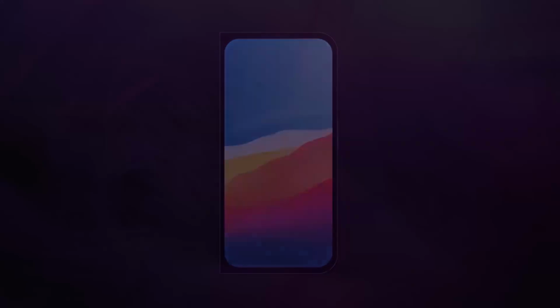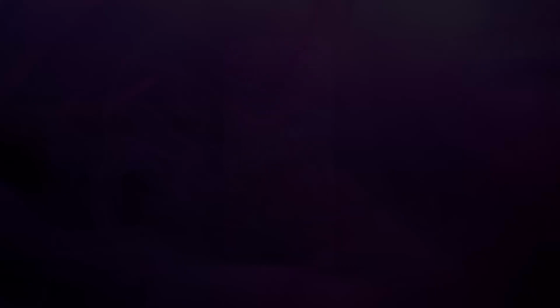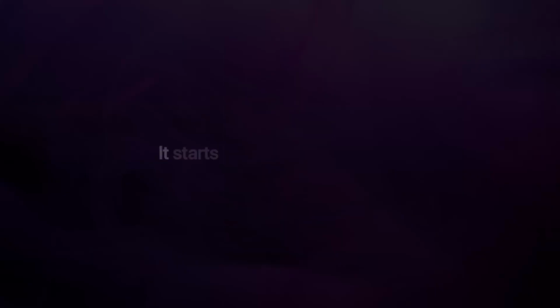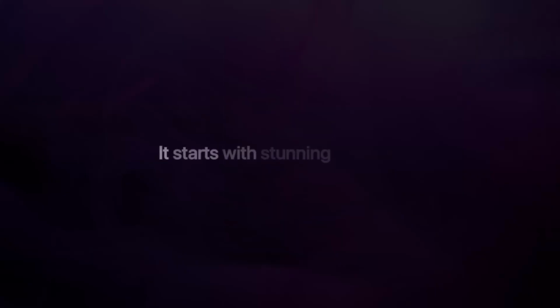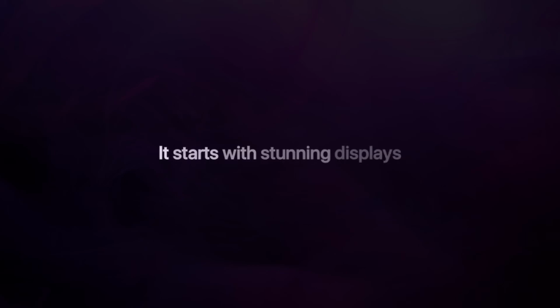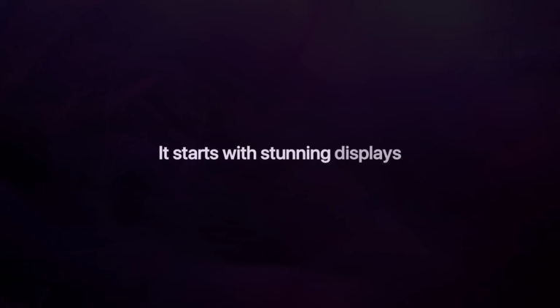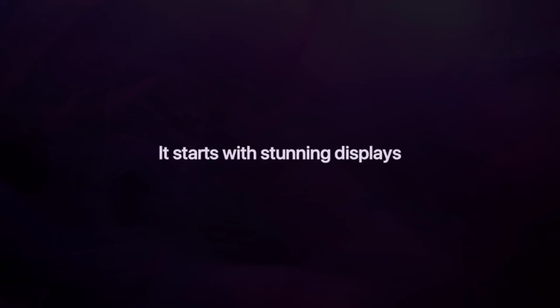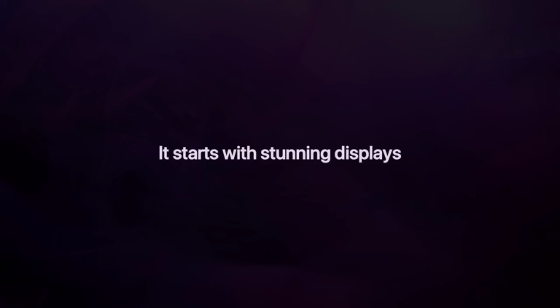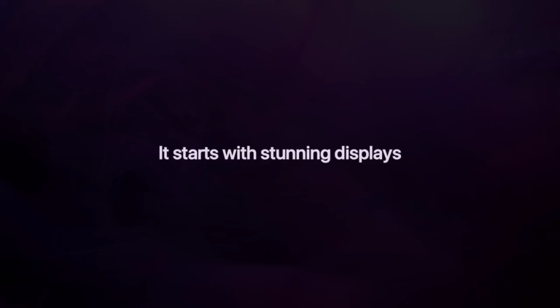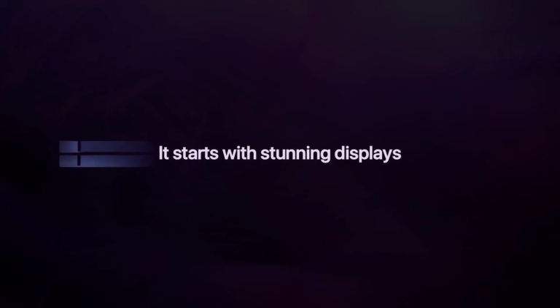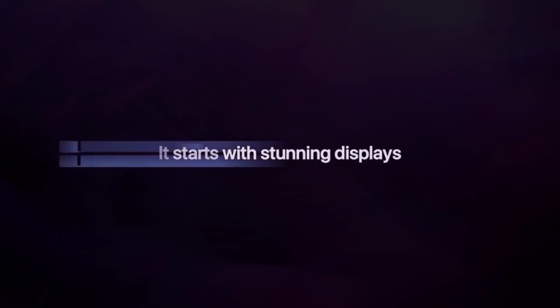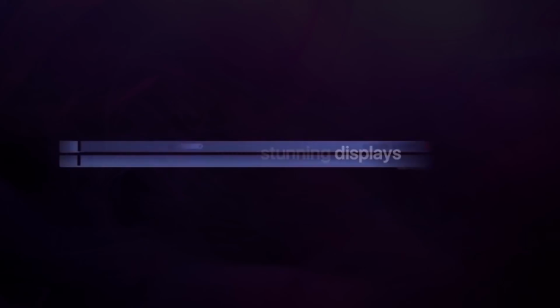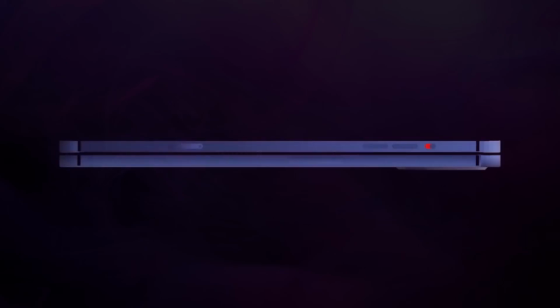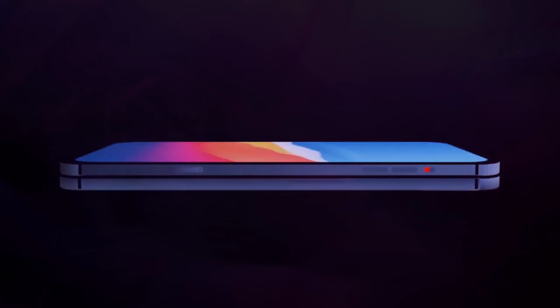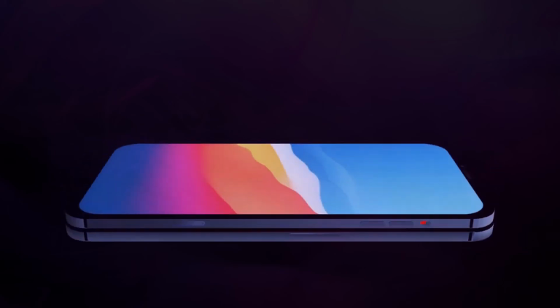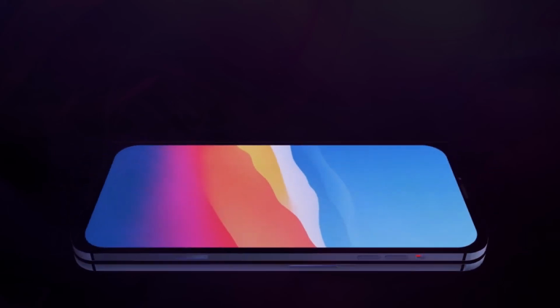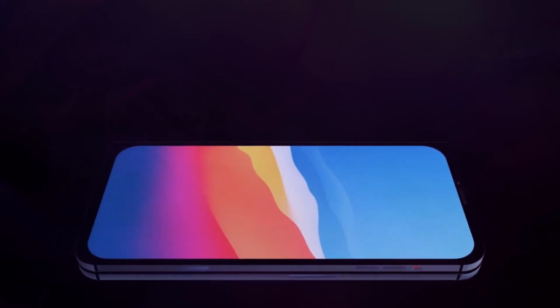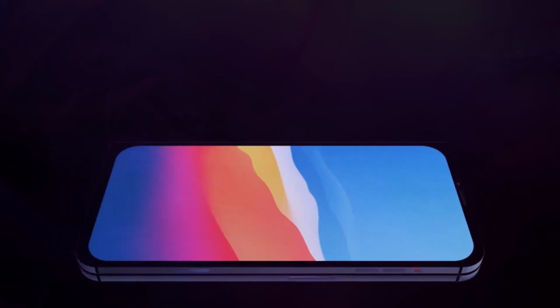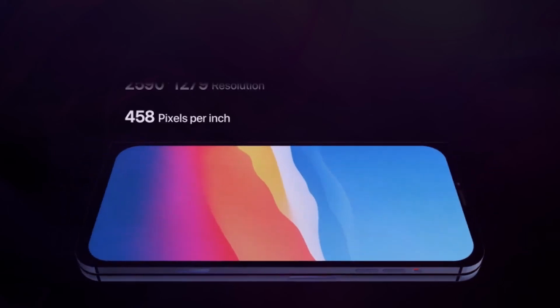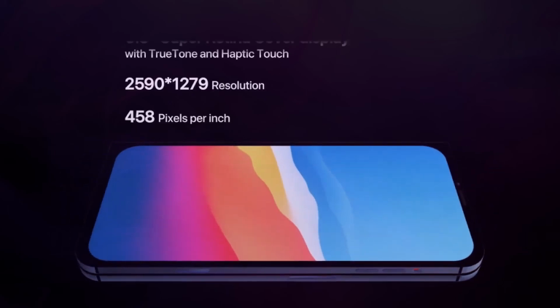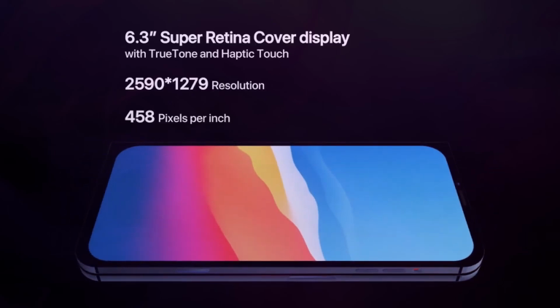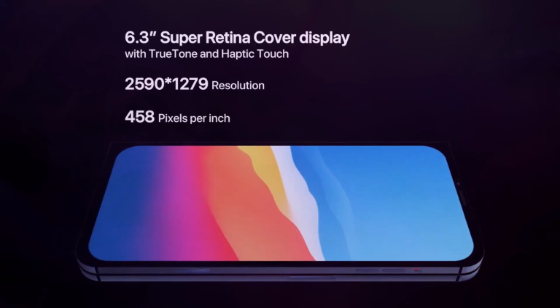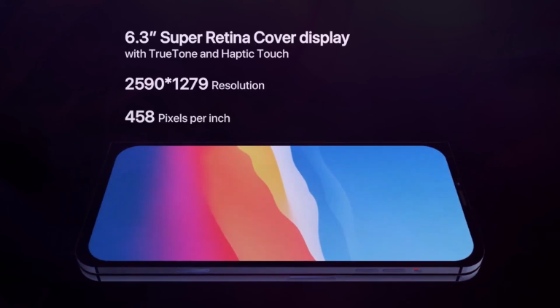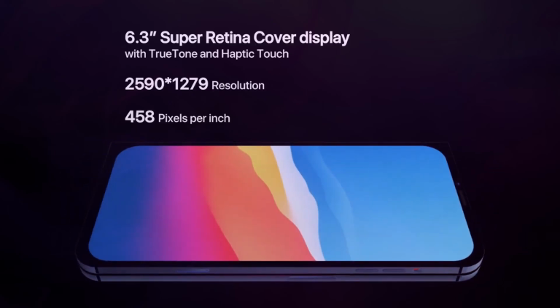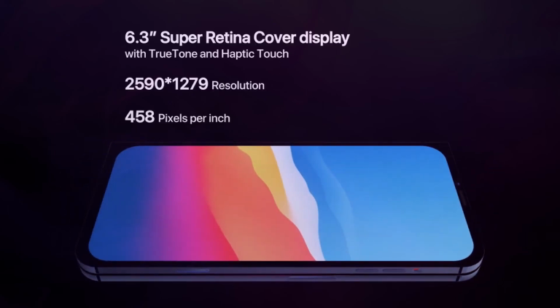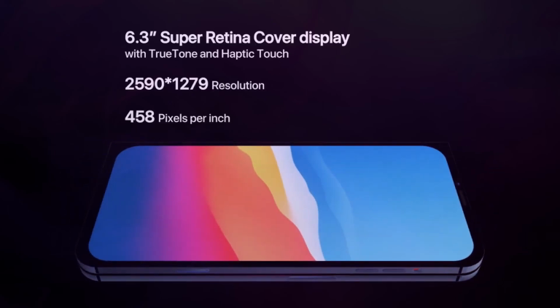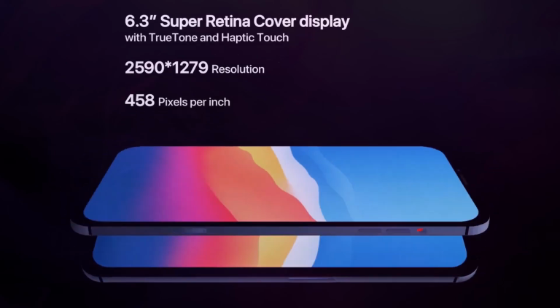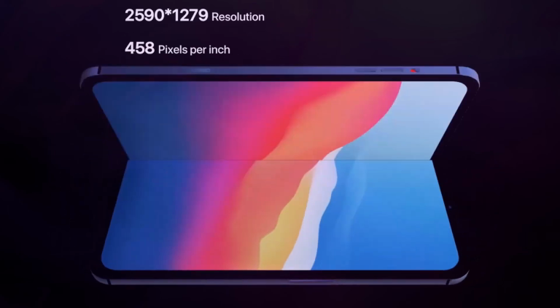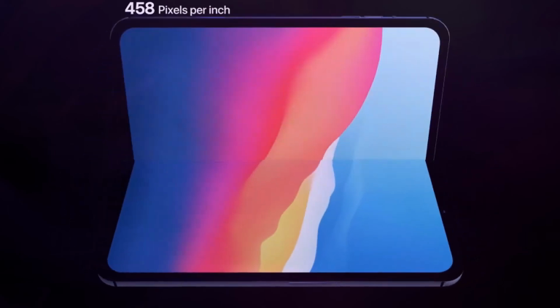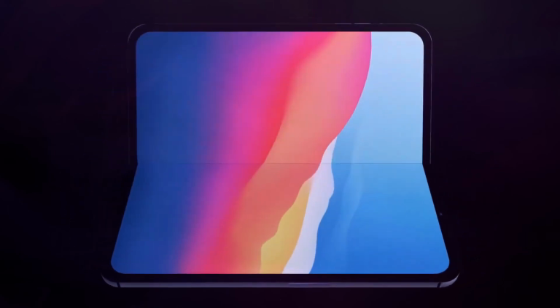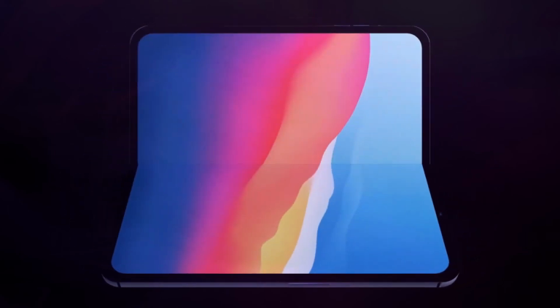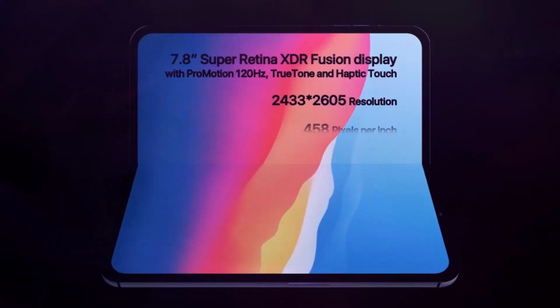Apple's next big innovation: the Apple self-healing iPhone Fold.